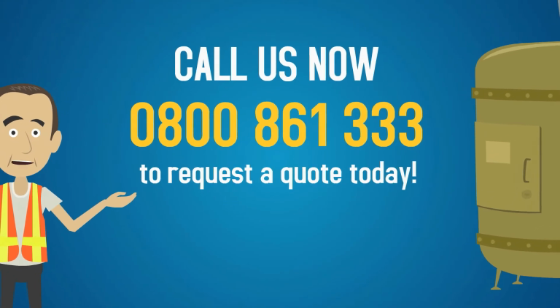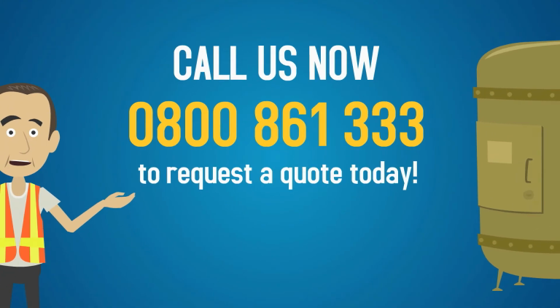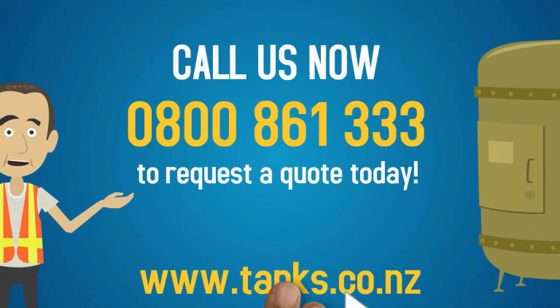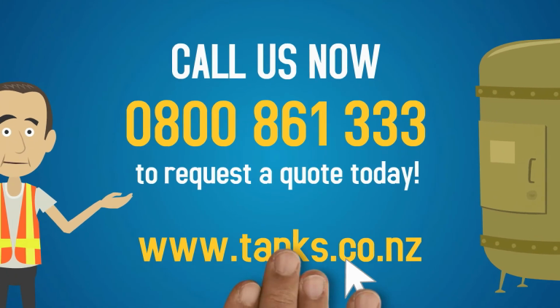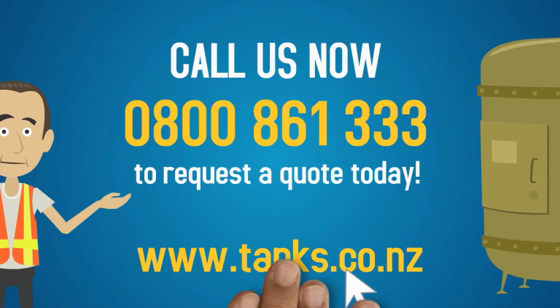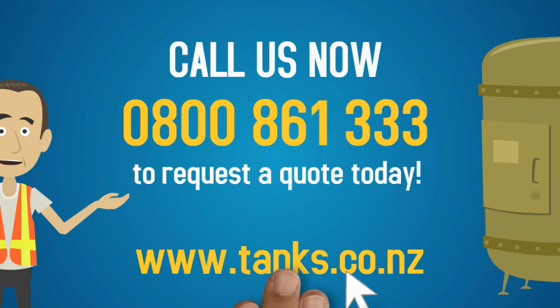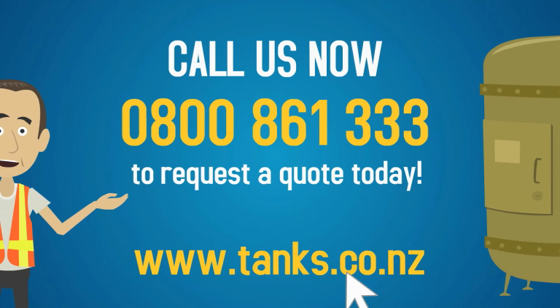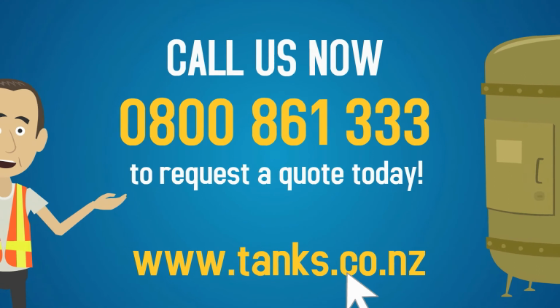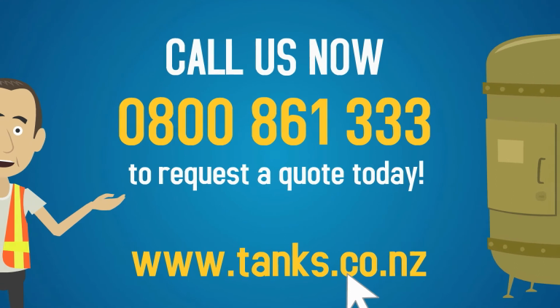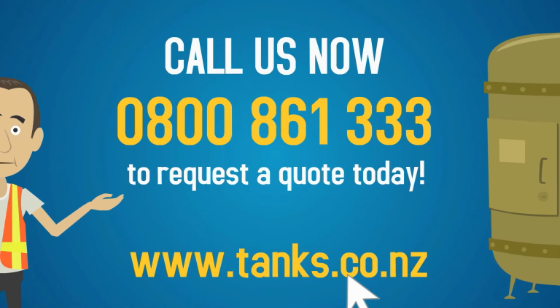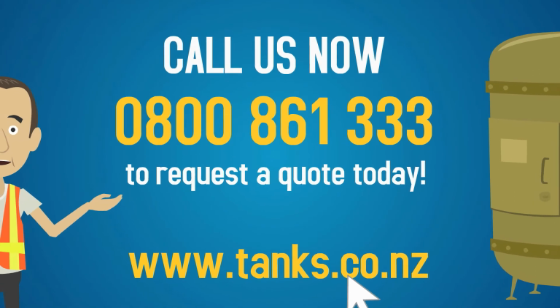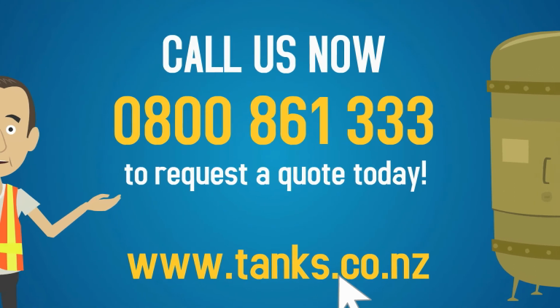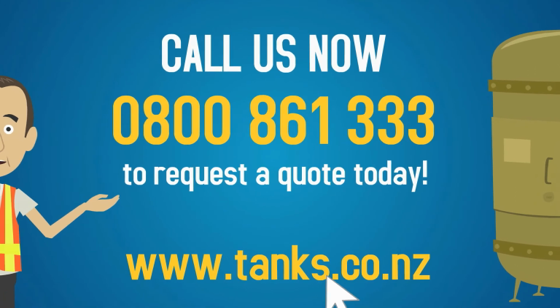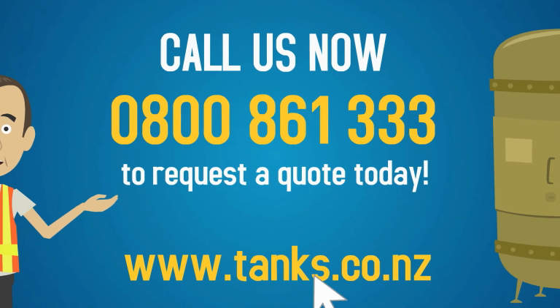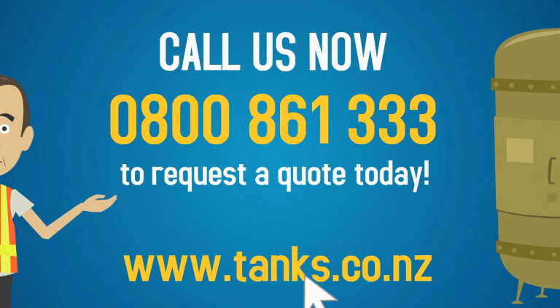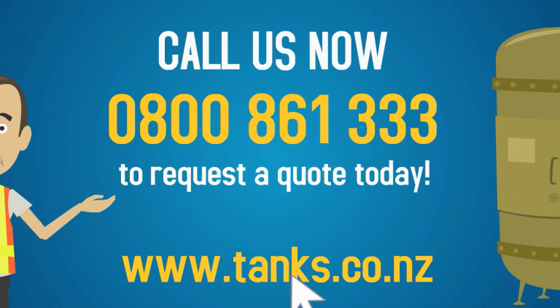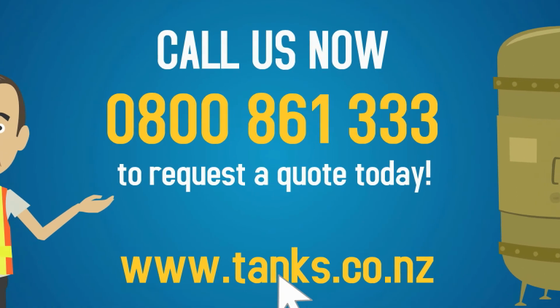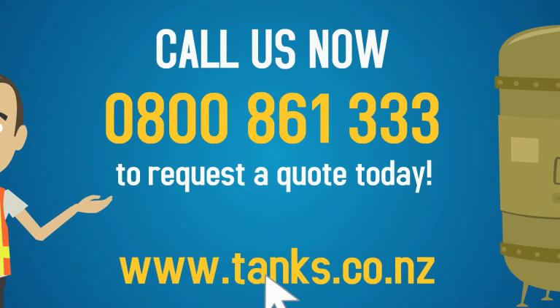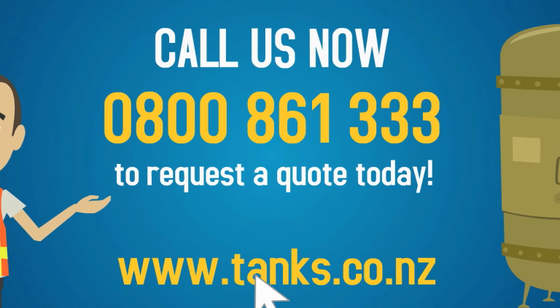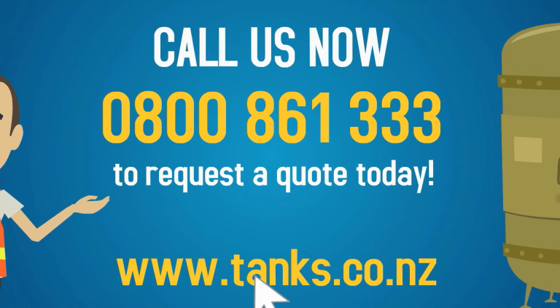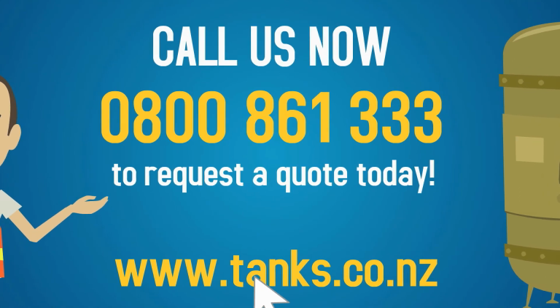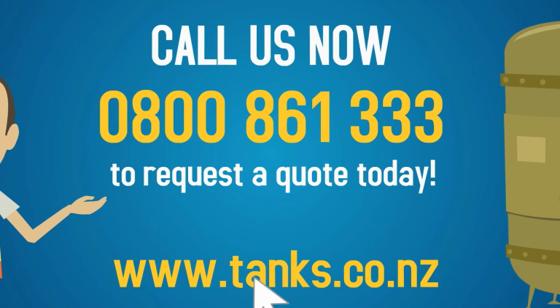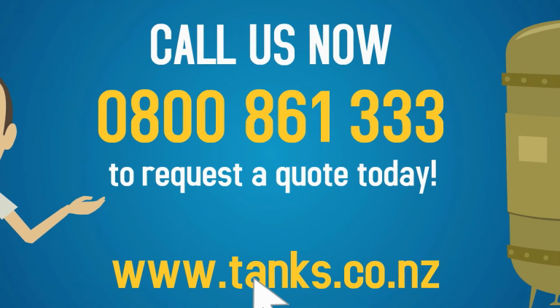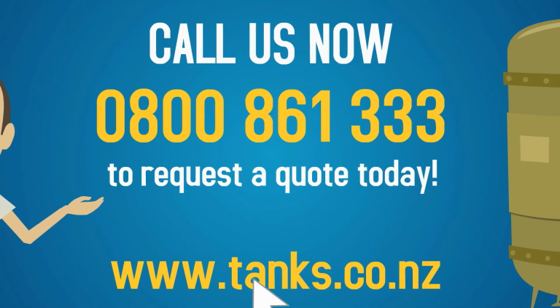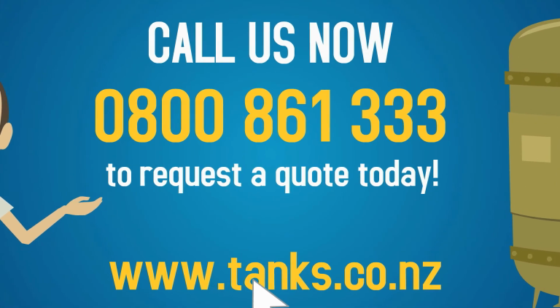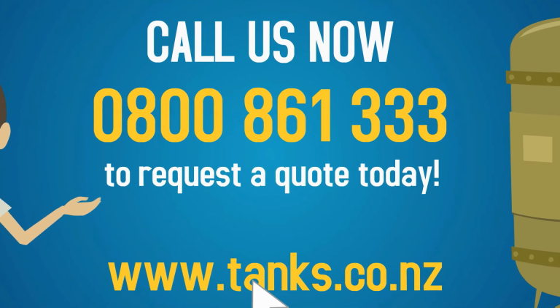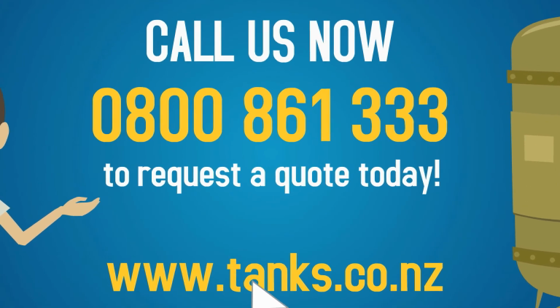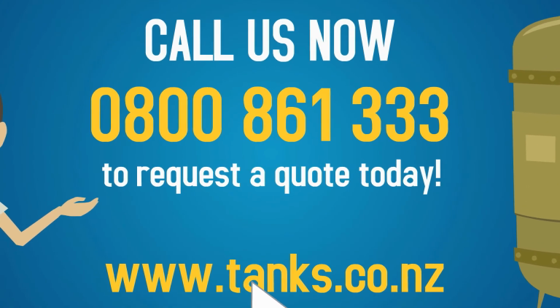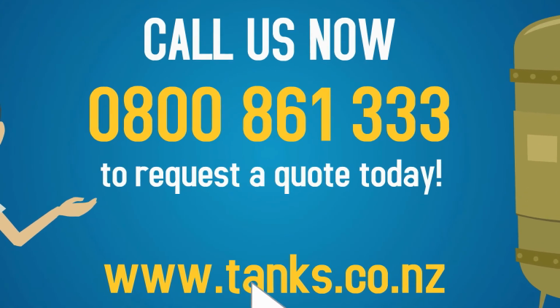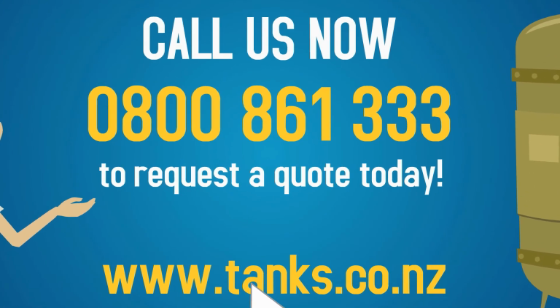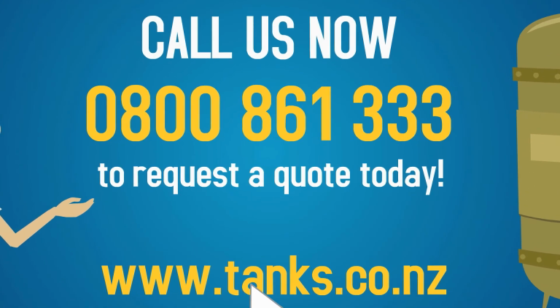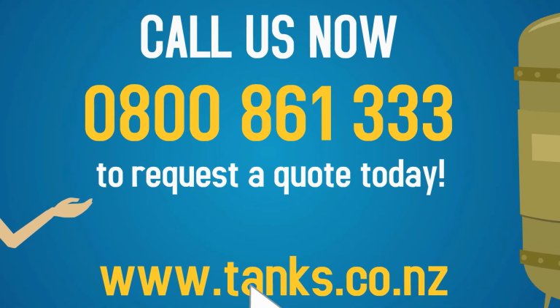Call us now on 0800 861 333 to request a quote today.